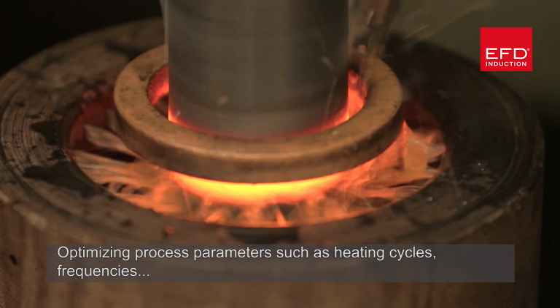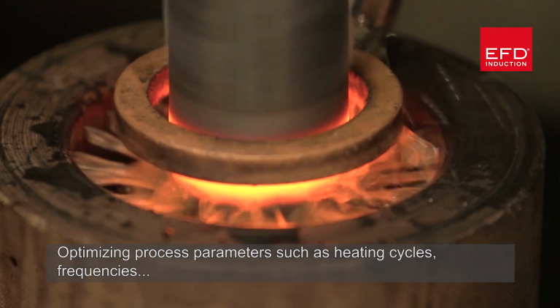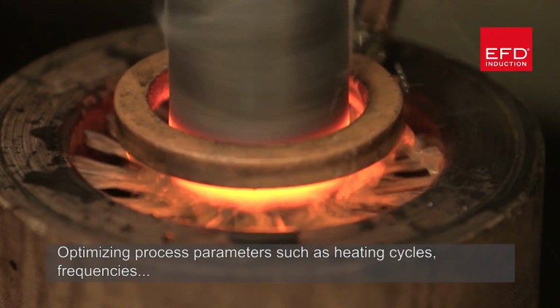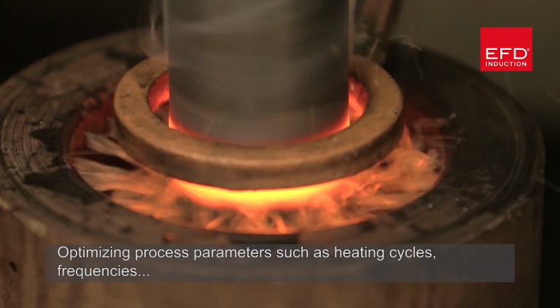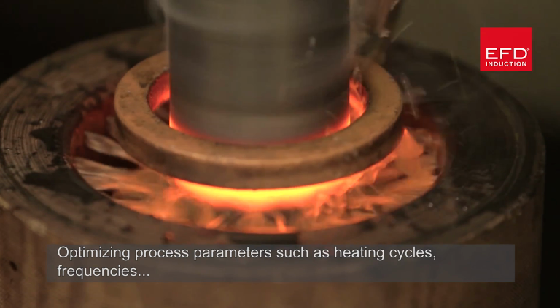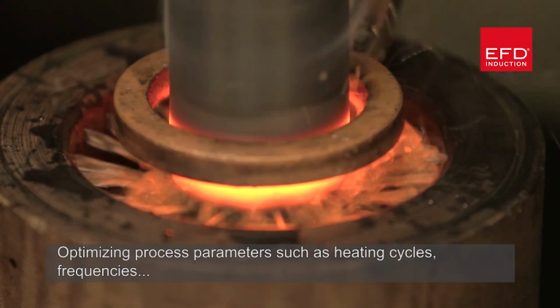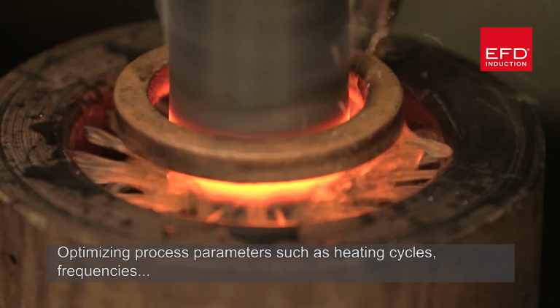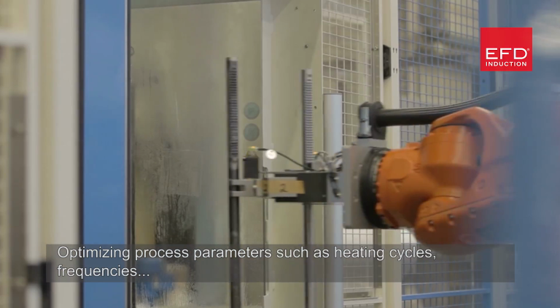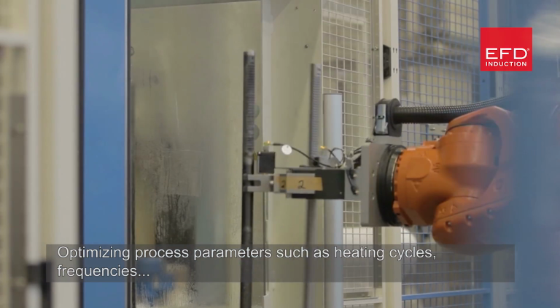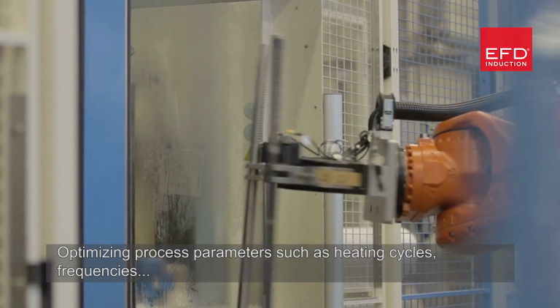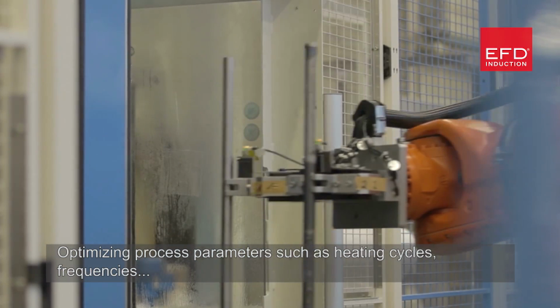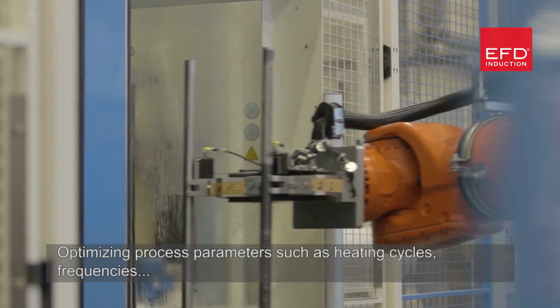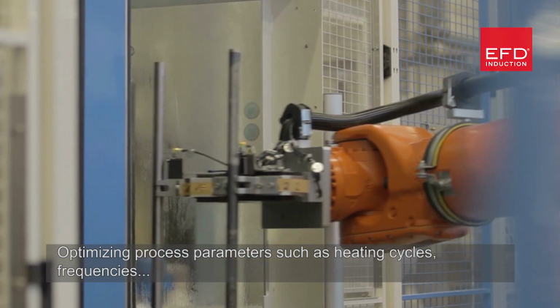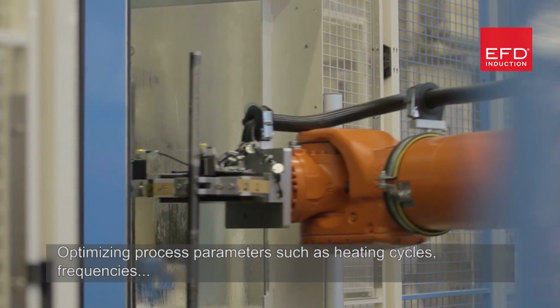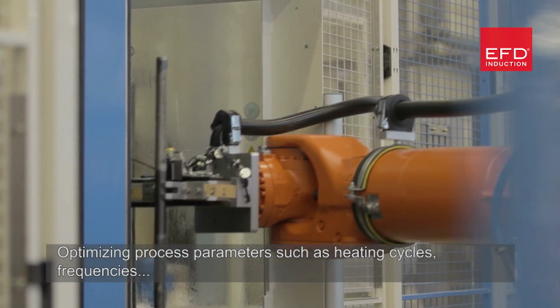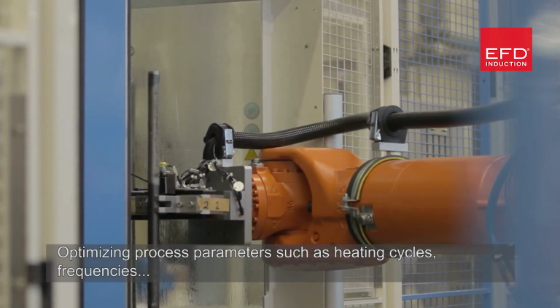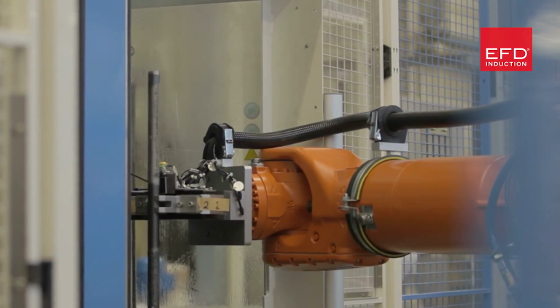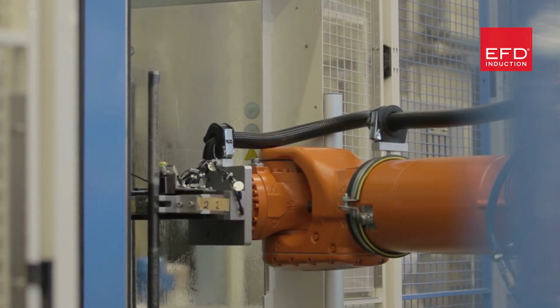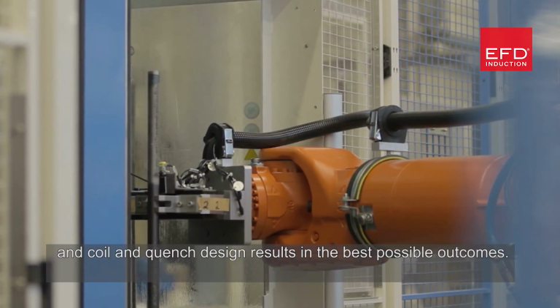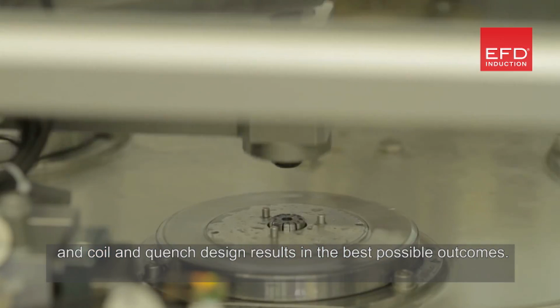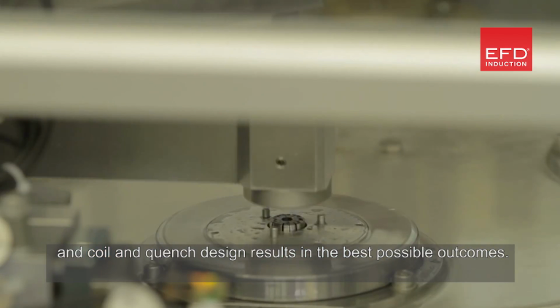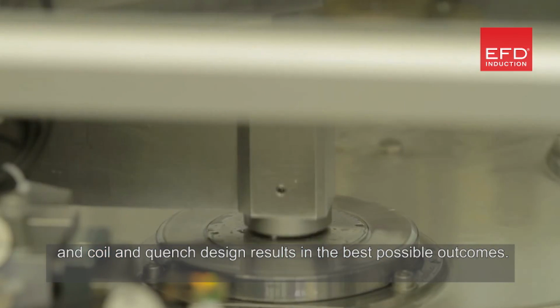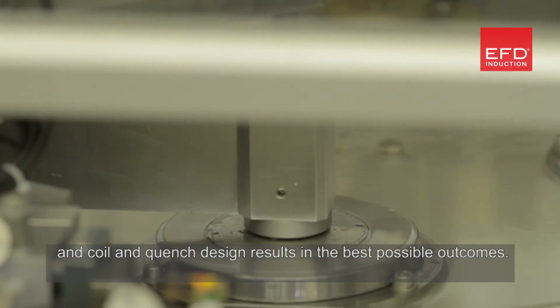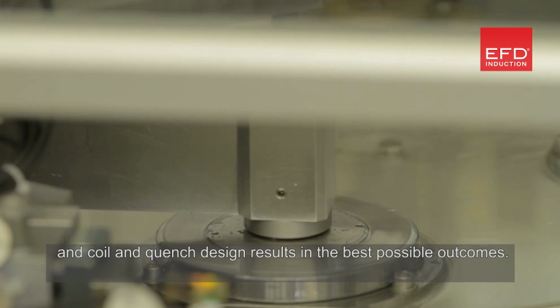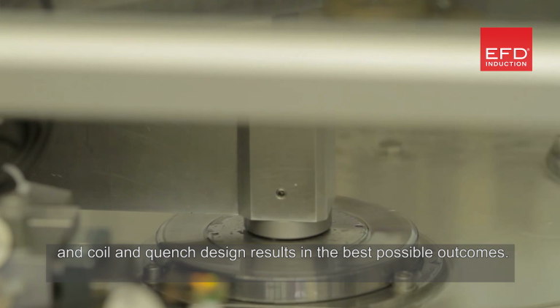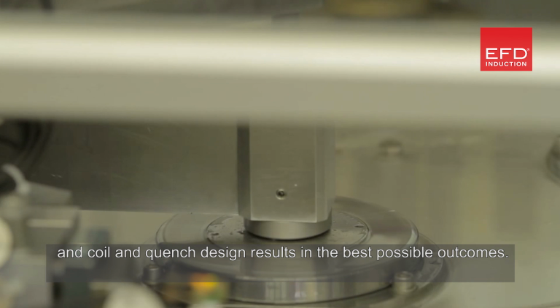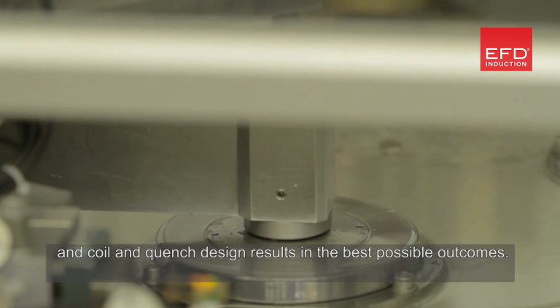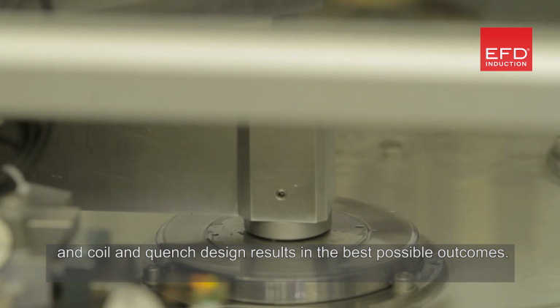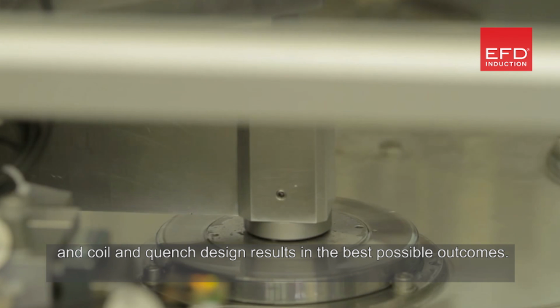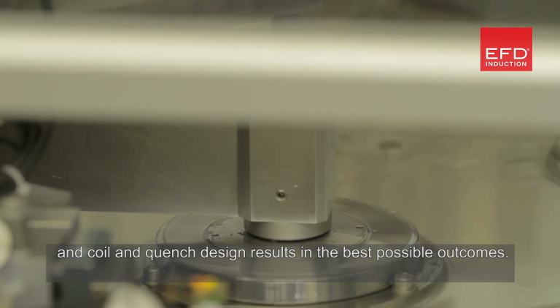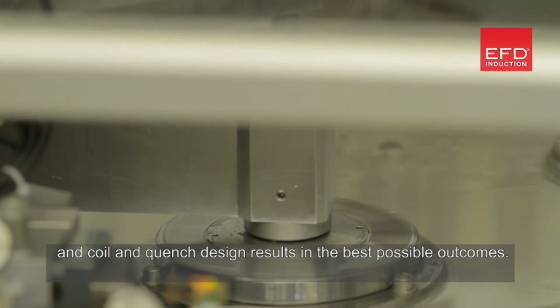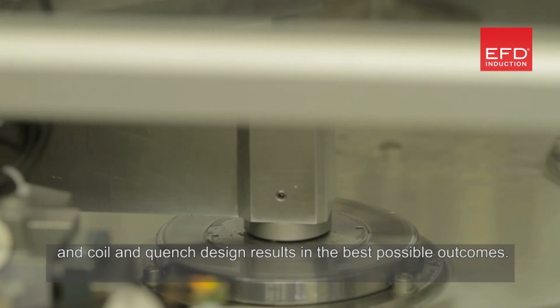Optimising process parameters such as heating cycles, frequencies, and coil and quench design results in the best possible outcomes.